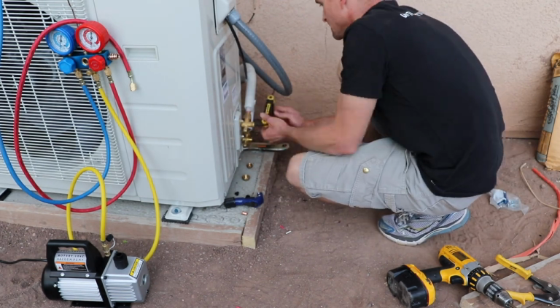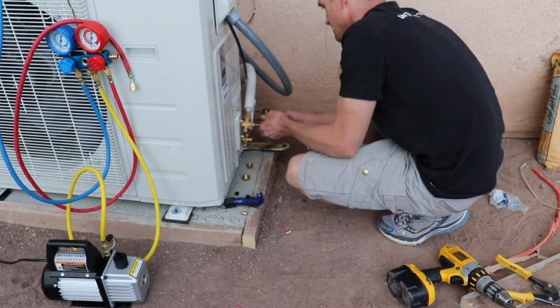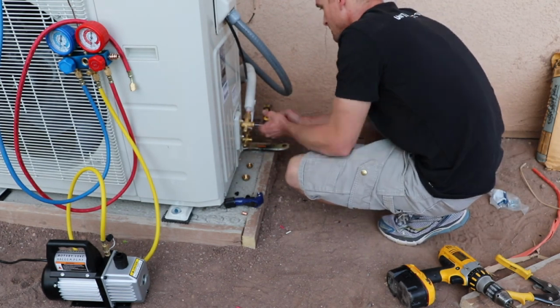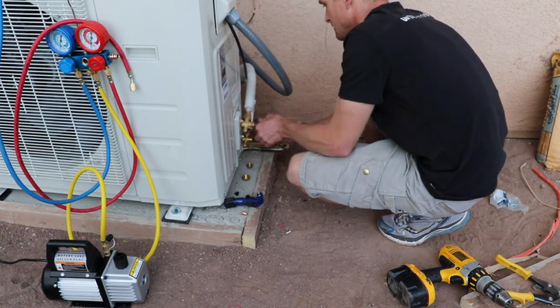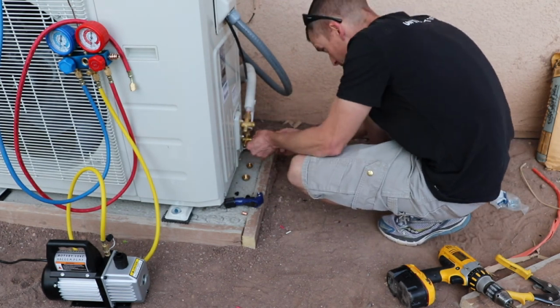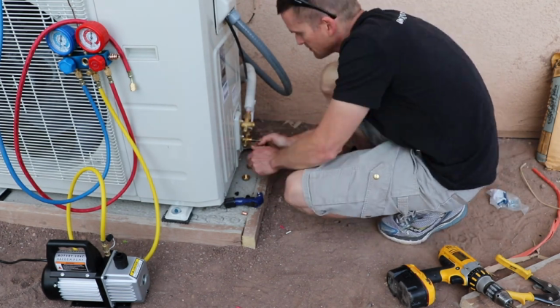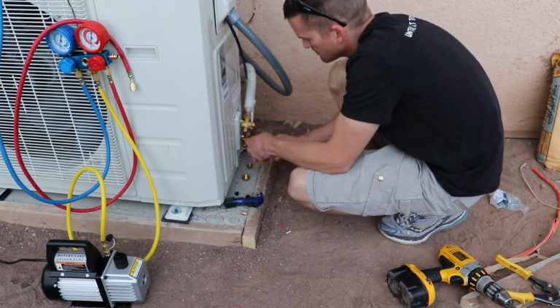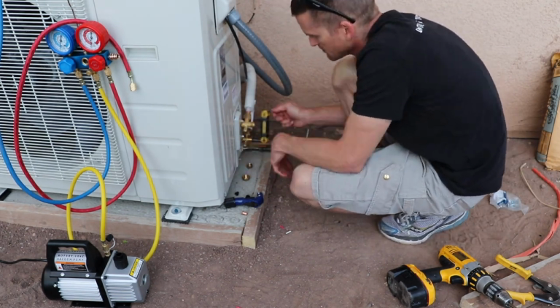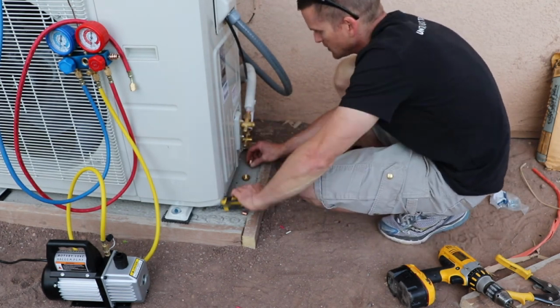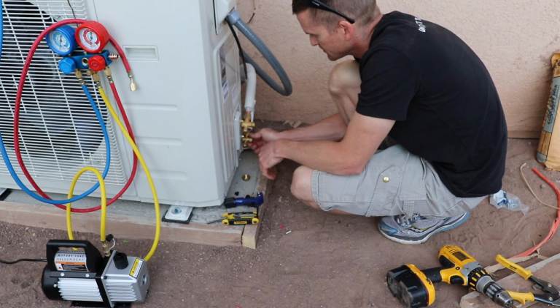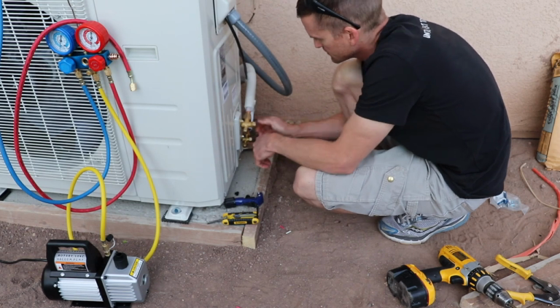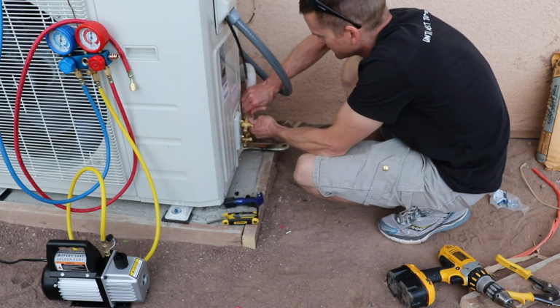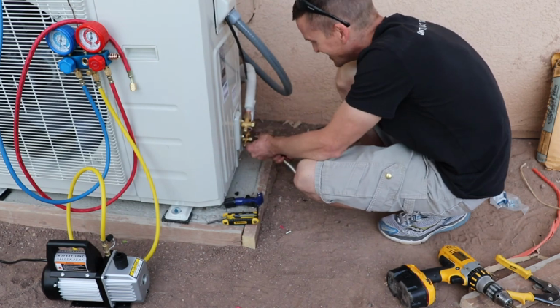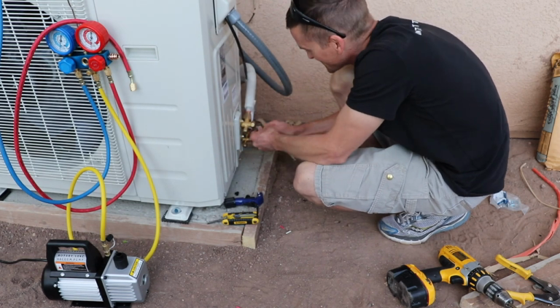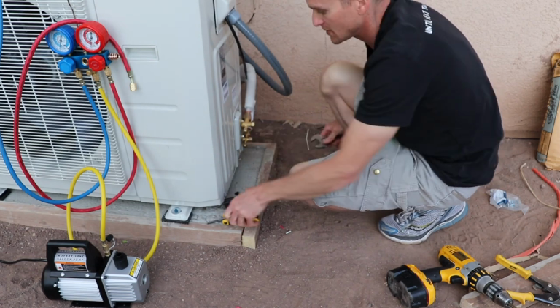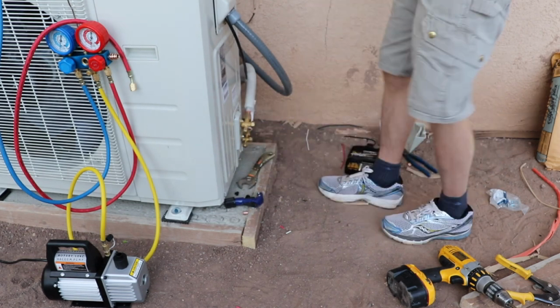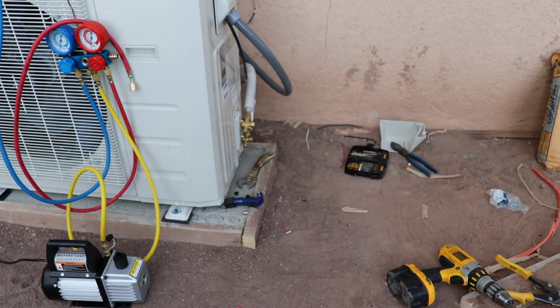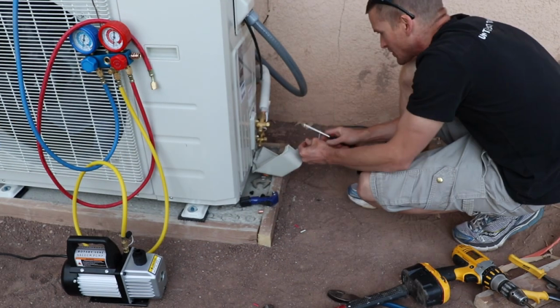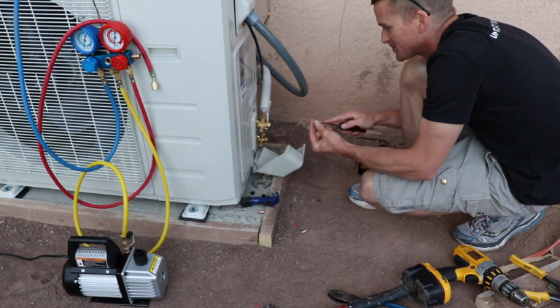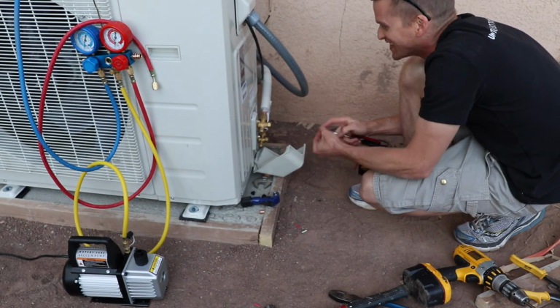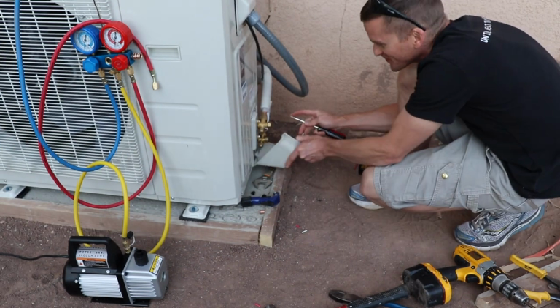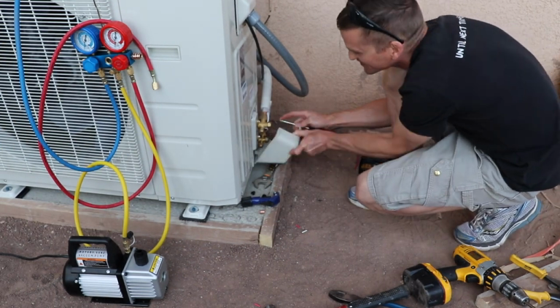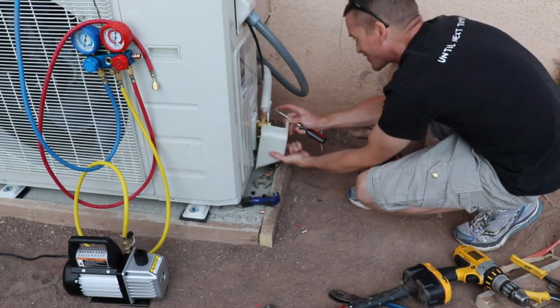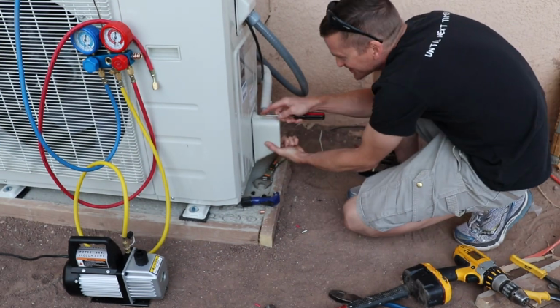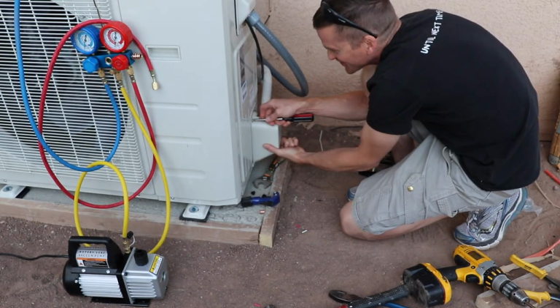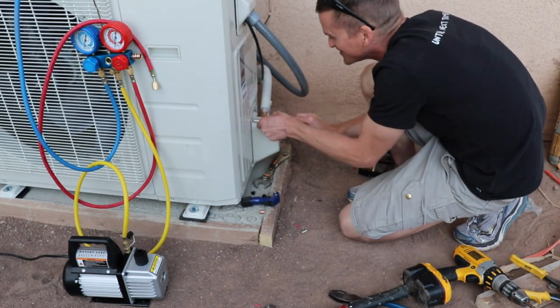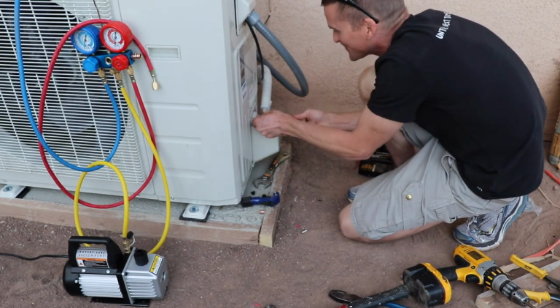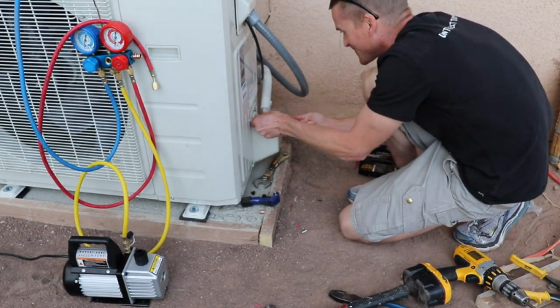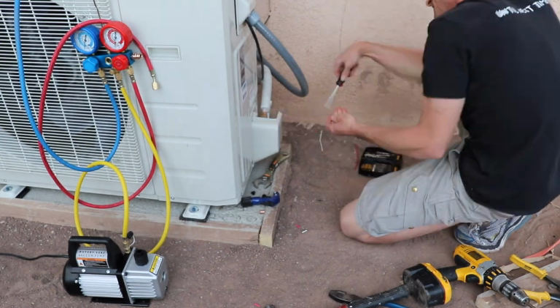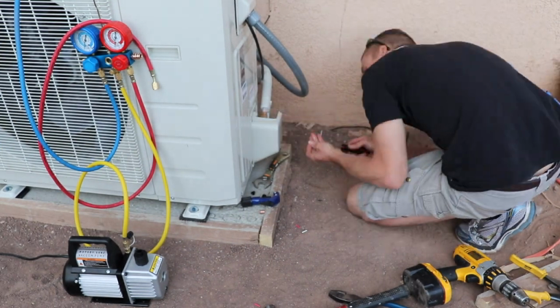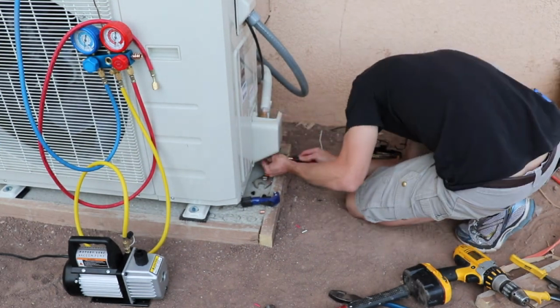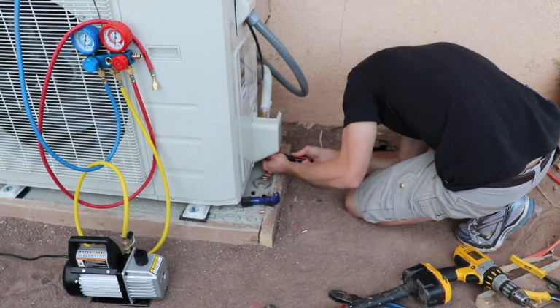The condenser comes pre-charged with the correct amount of Freon. All you have to do is open the valves with an Allen wrench.